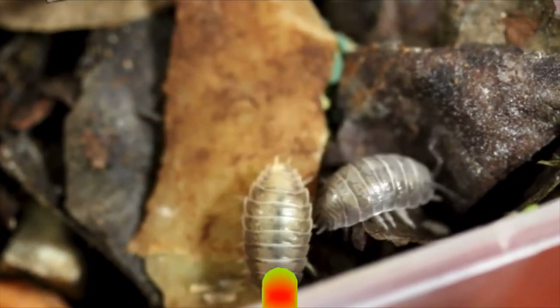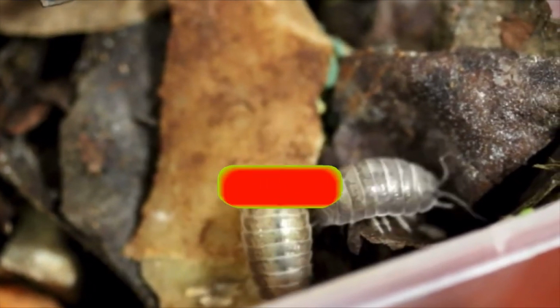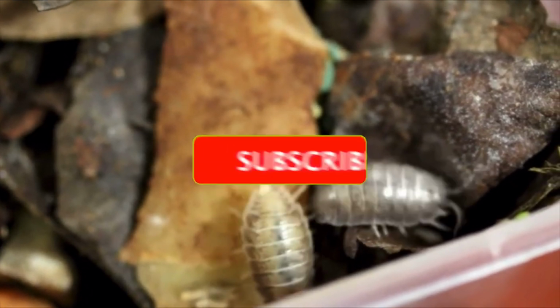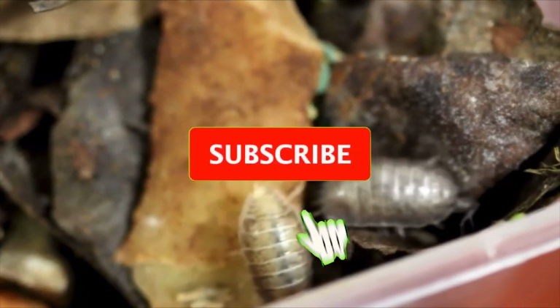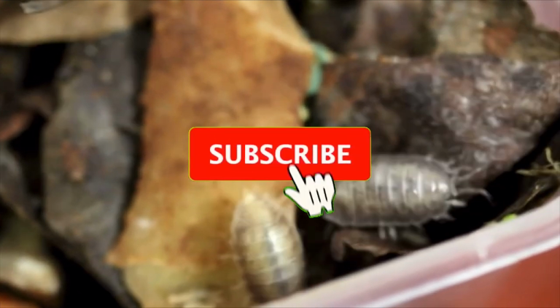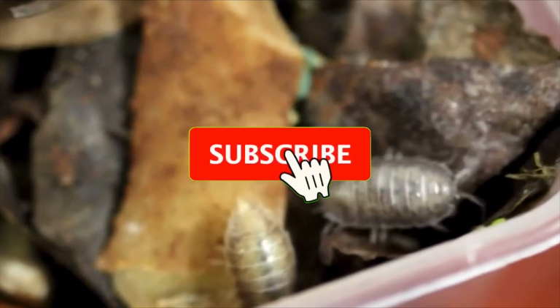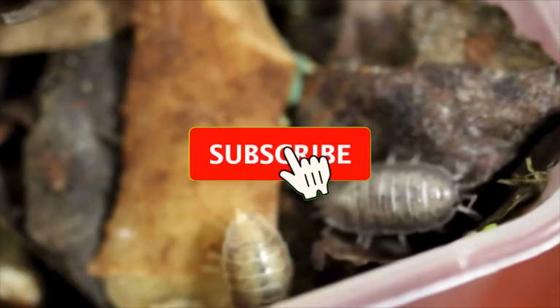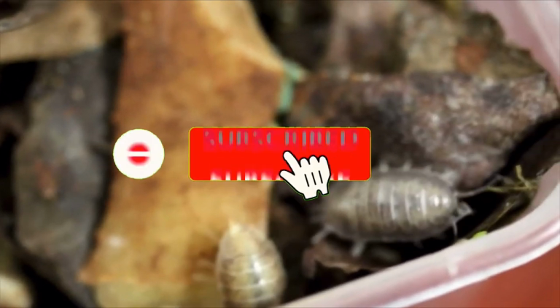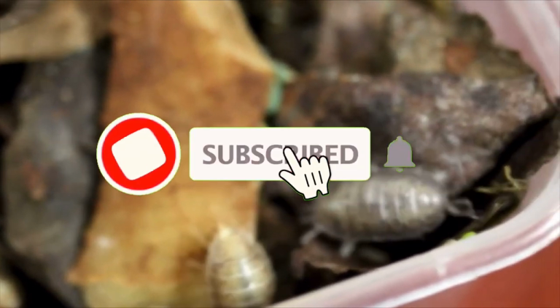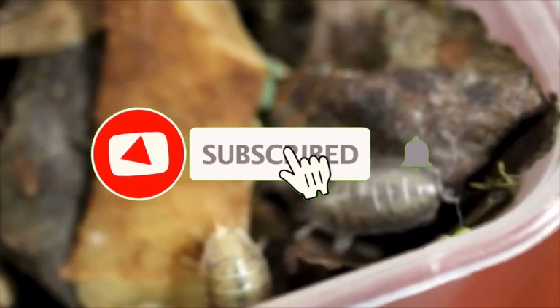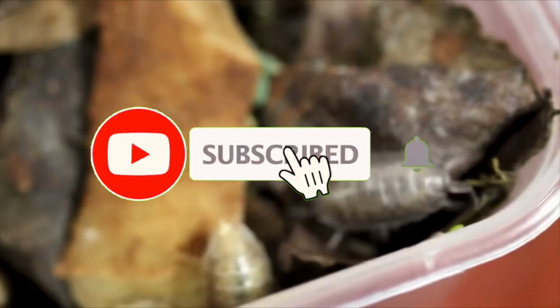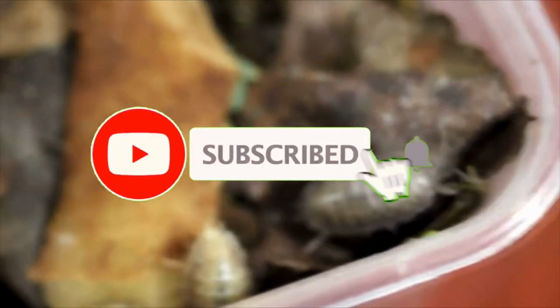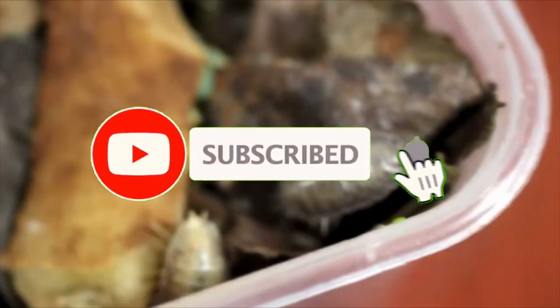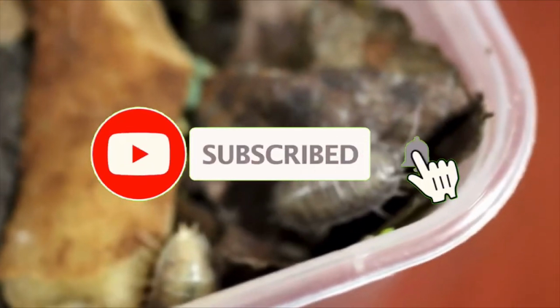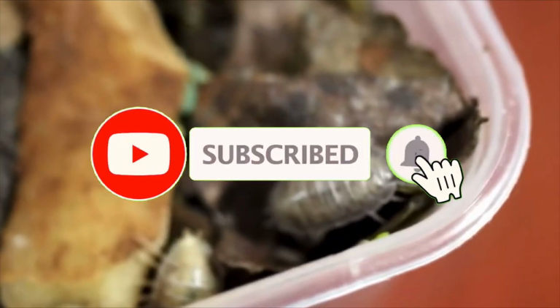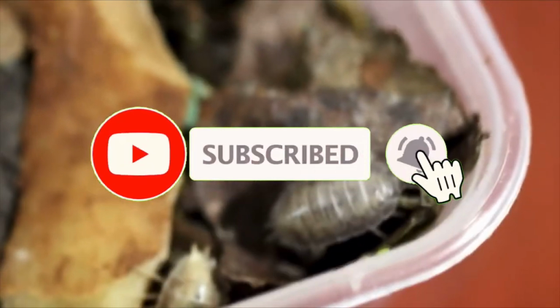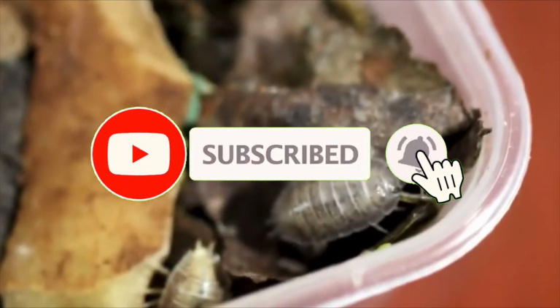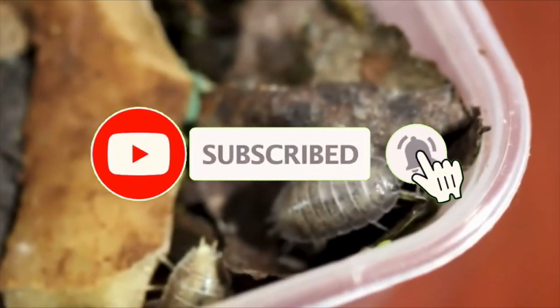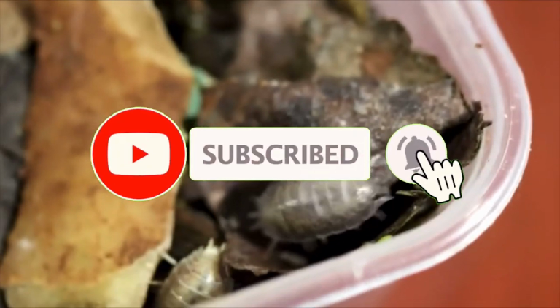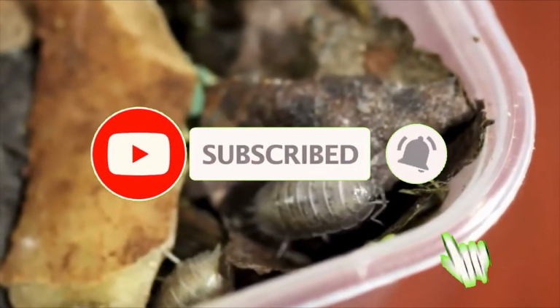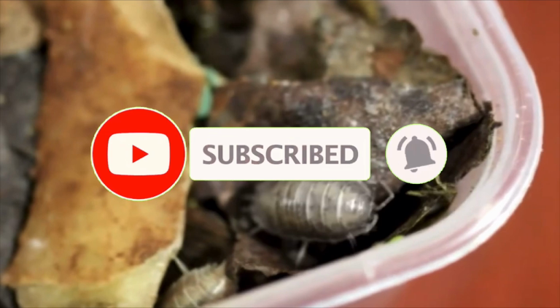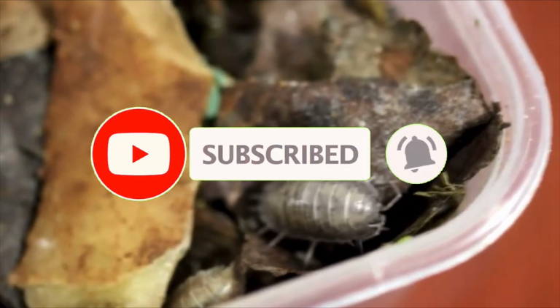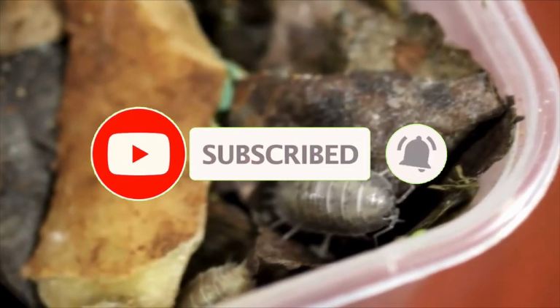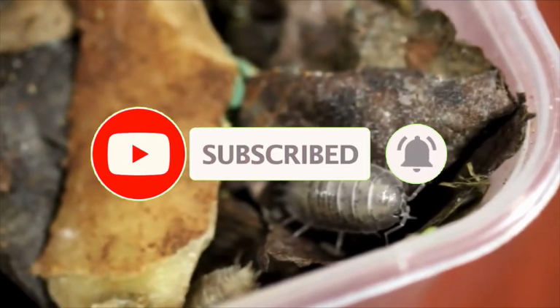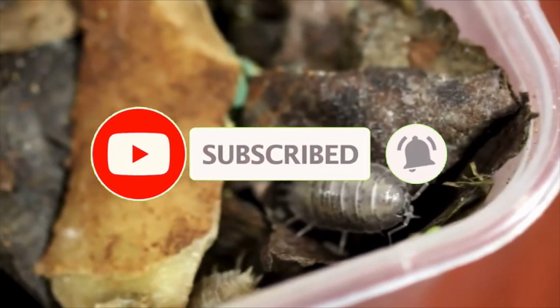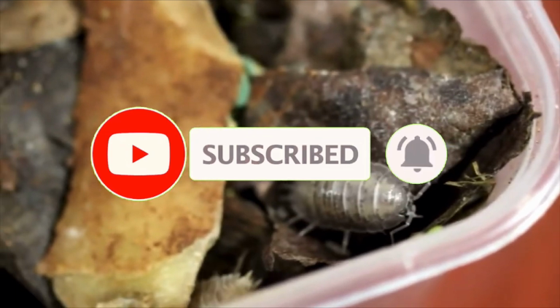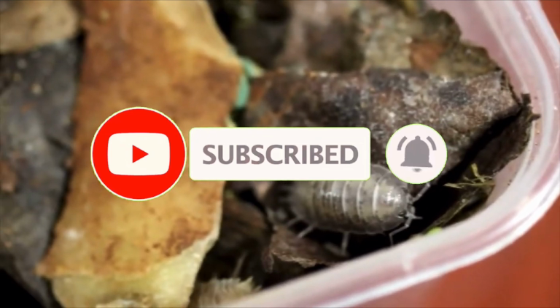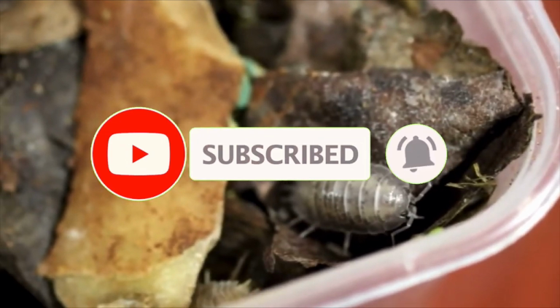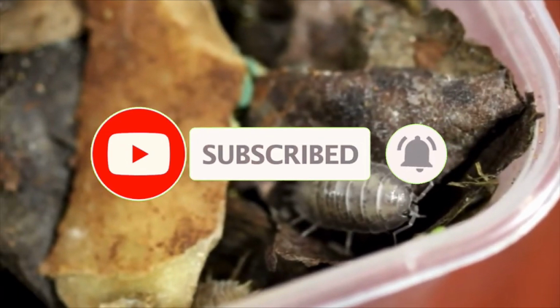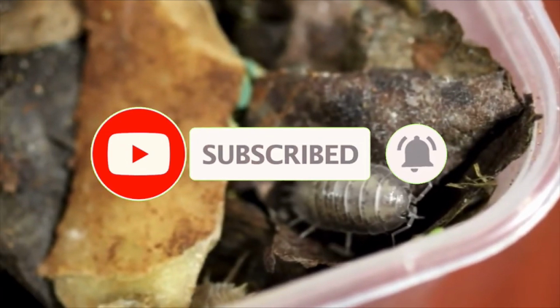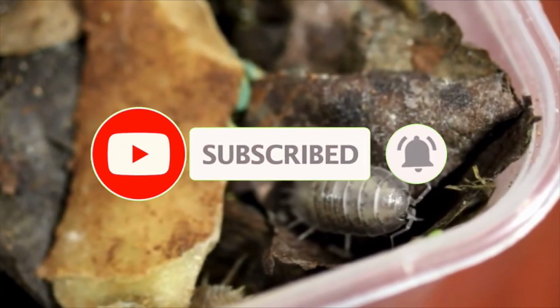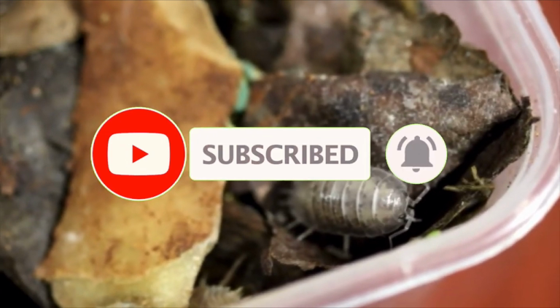And that marks the end of this video. Be sure to subscribe so you don't miss out on any future content.